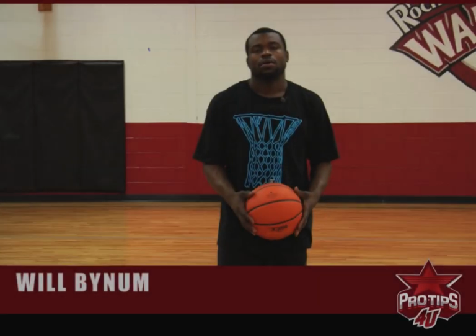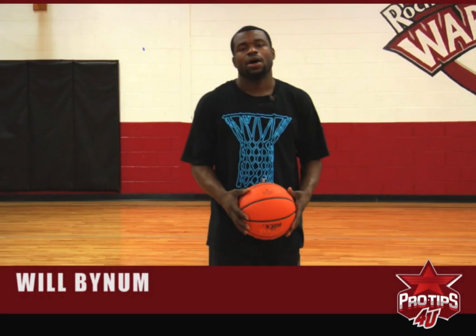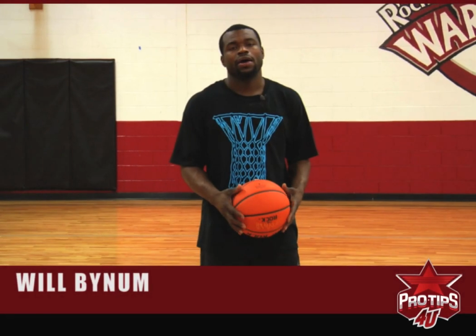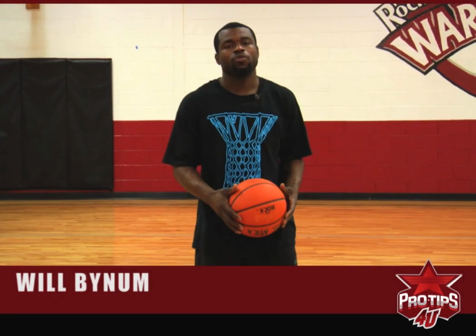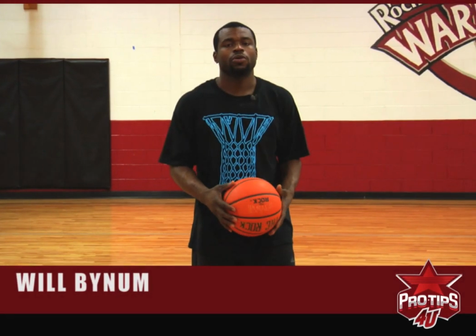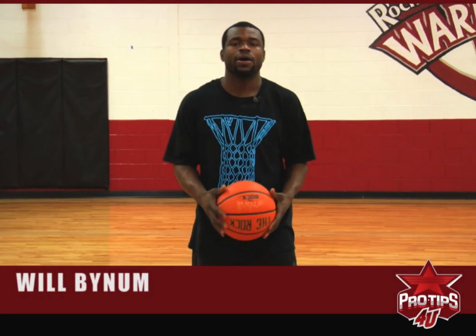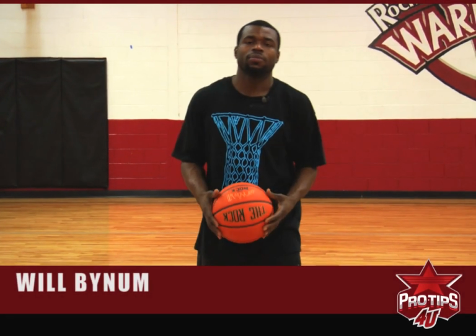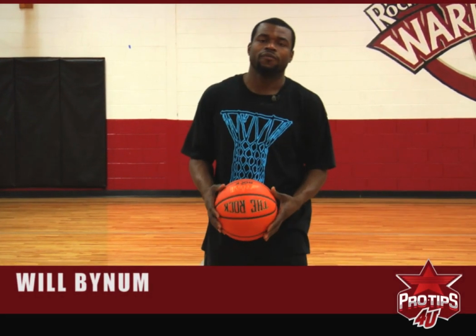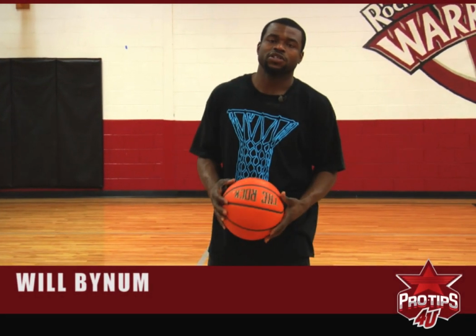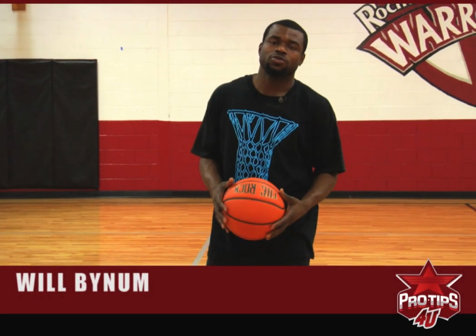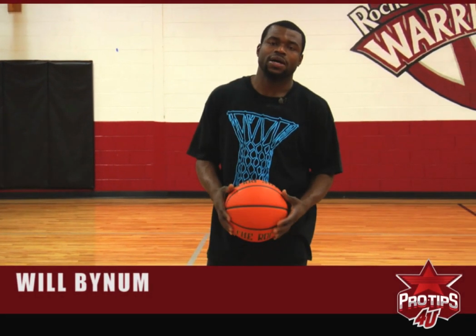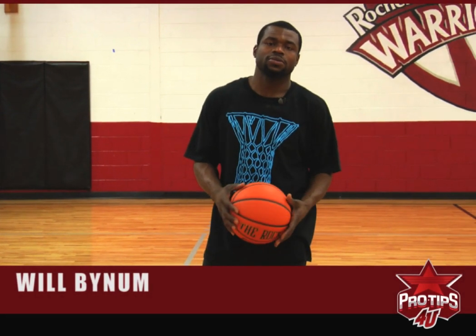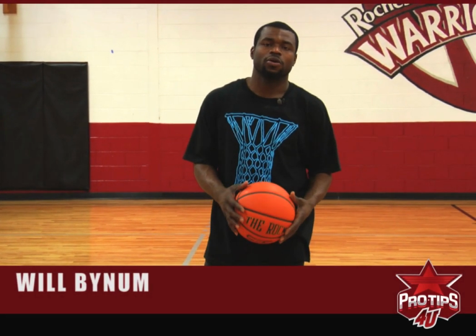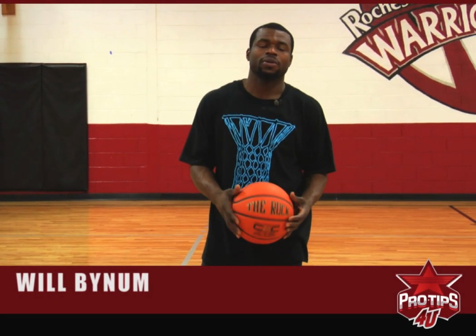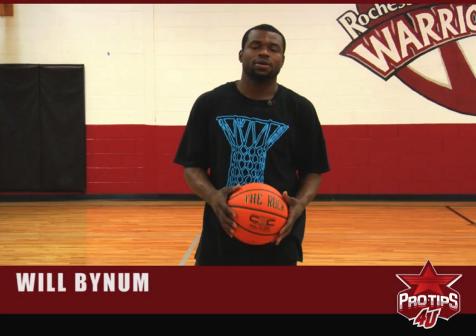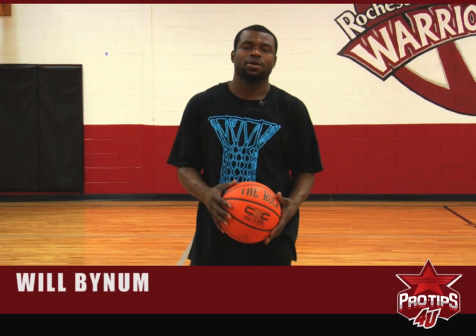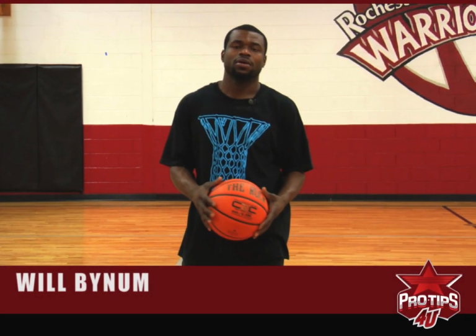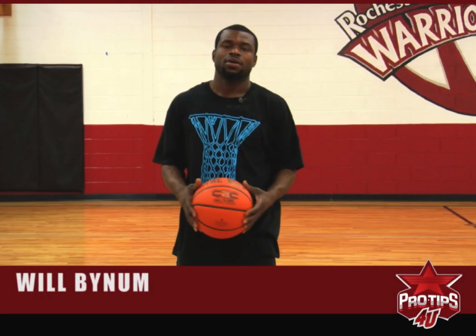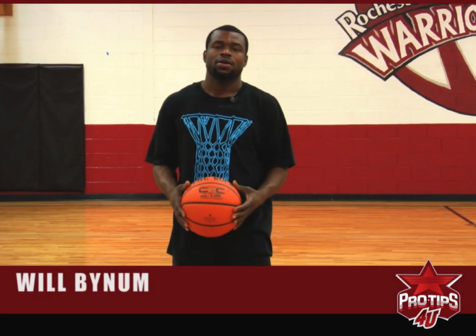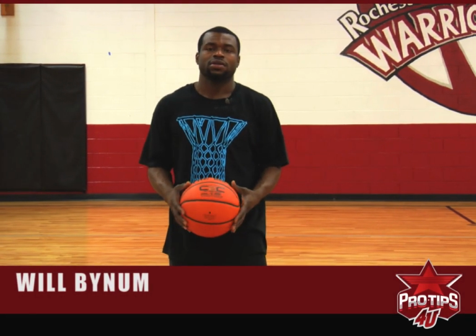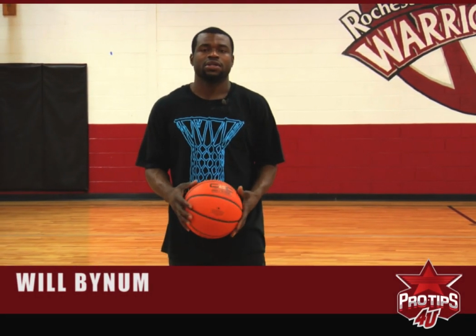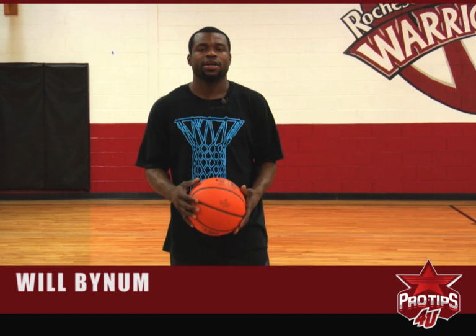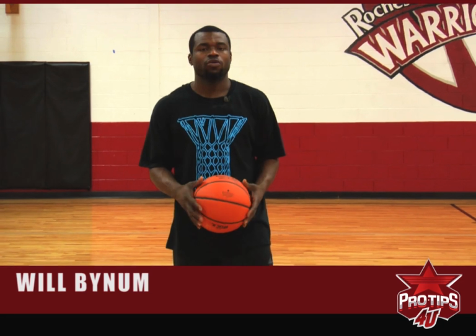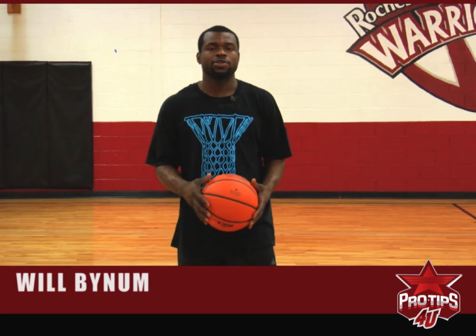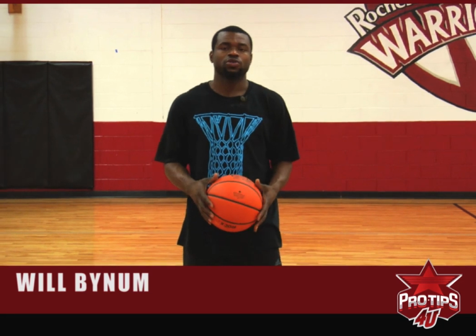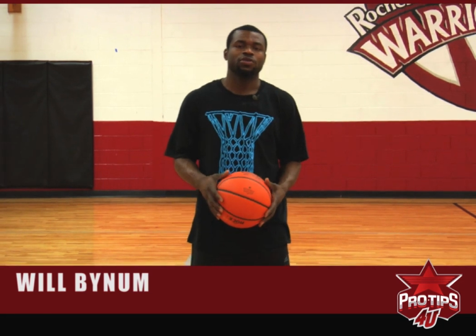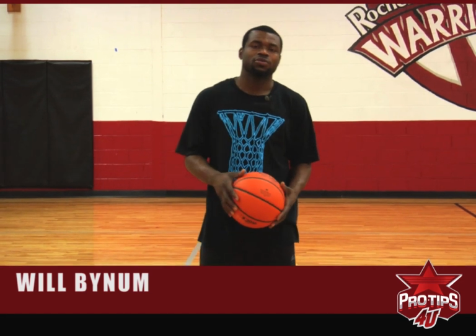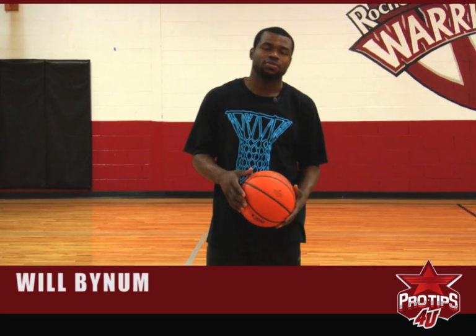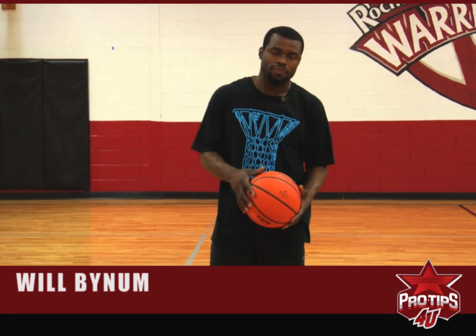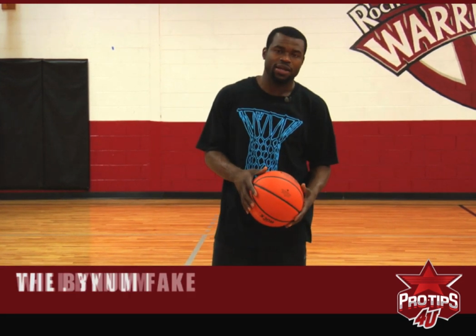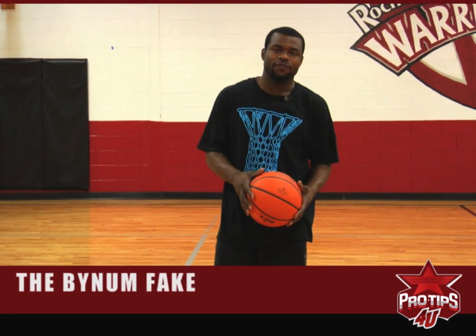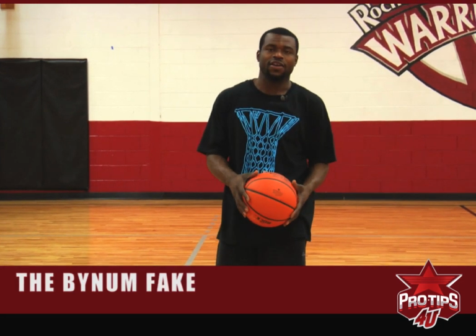Hi, I'm Will Bynum, professional basketball player, and today I will be showing you the Bynum fake.